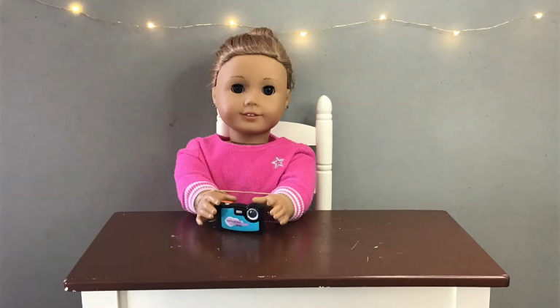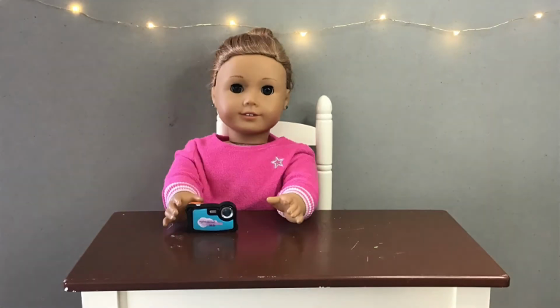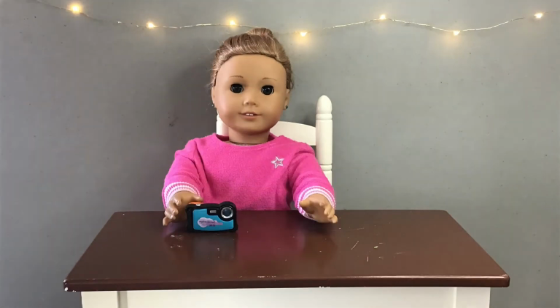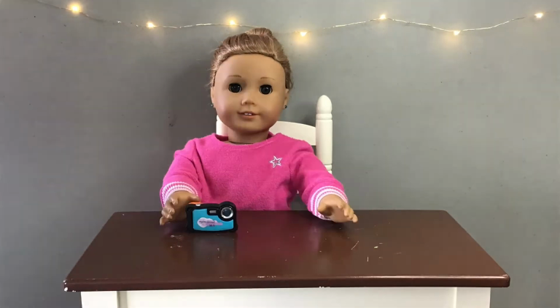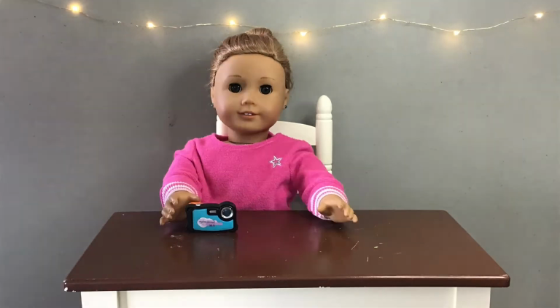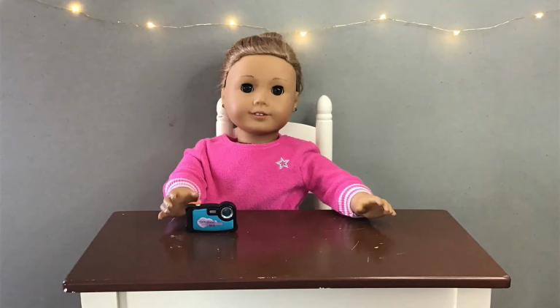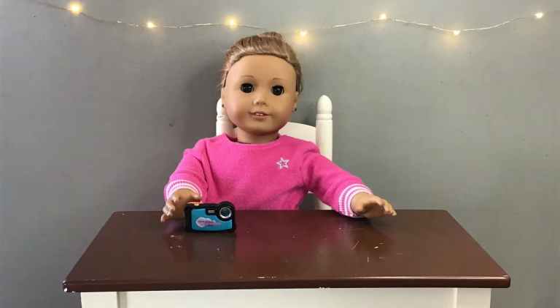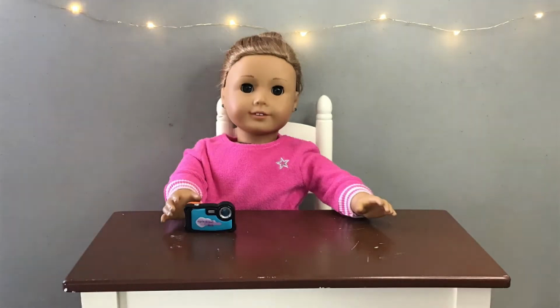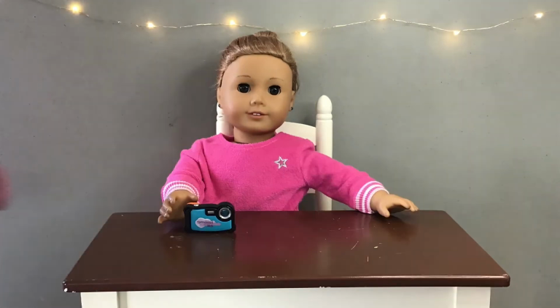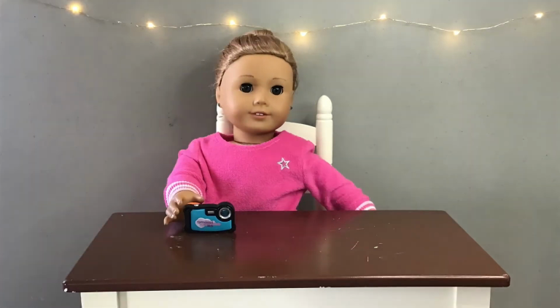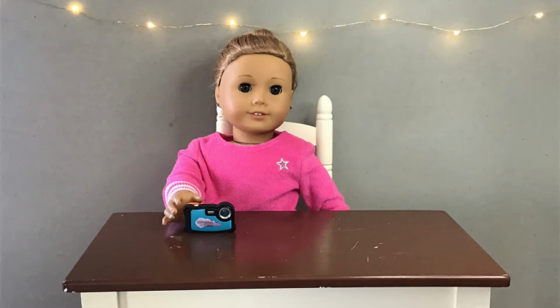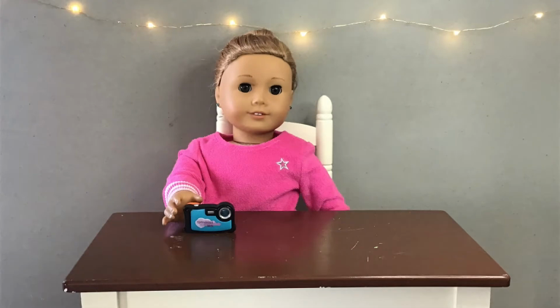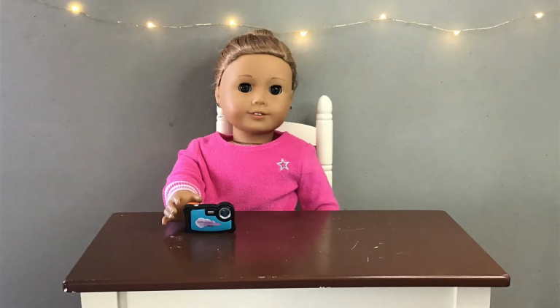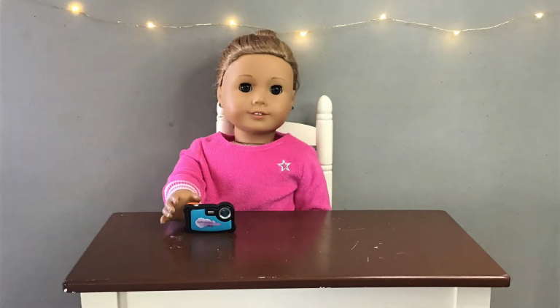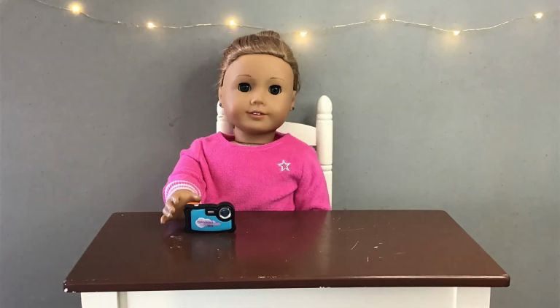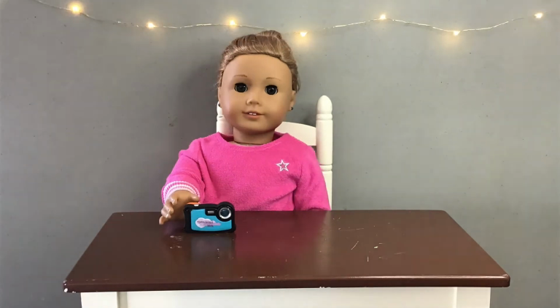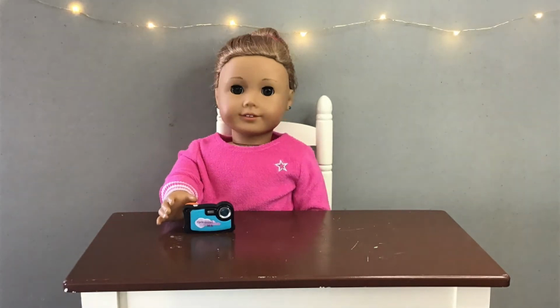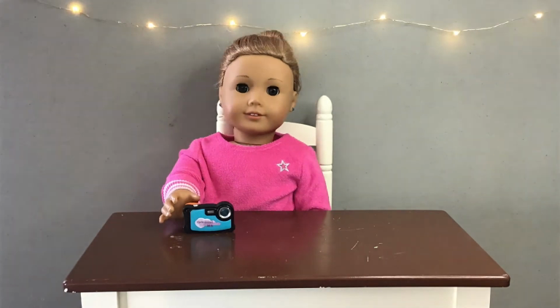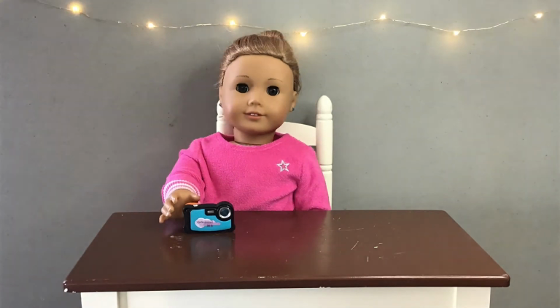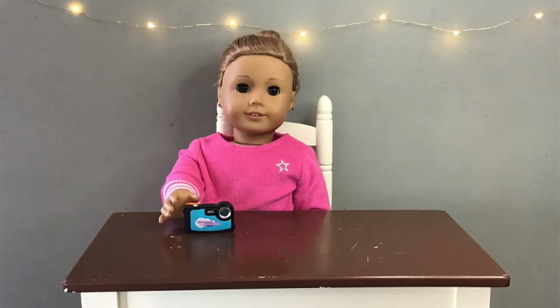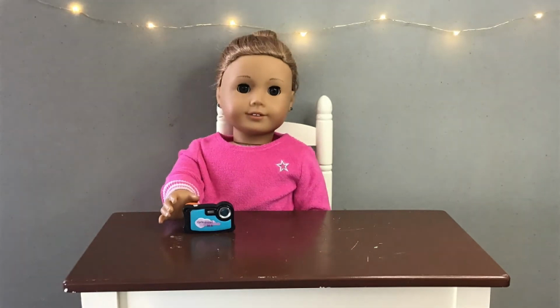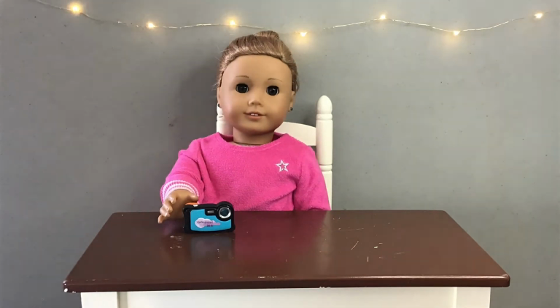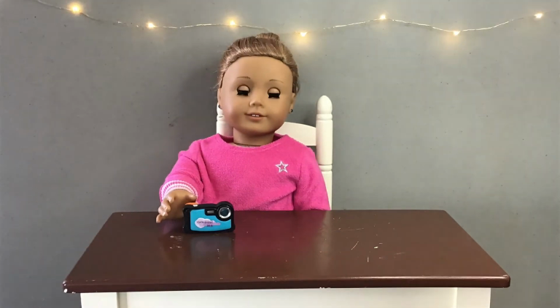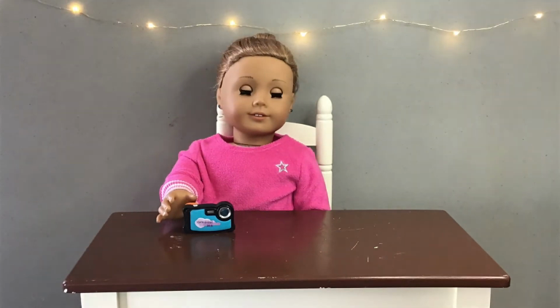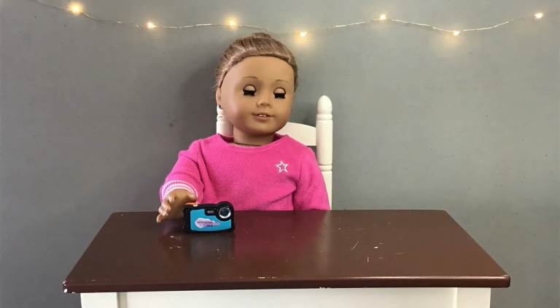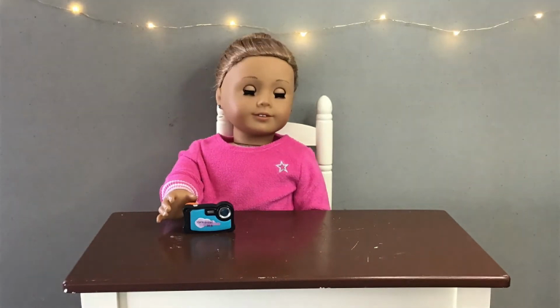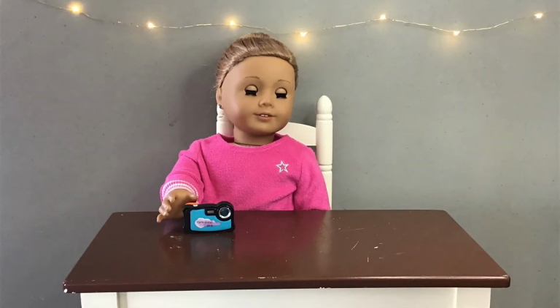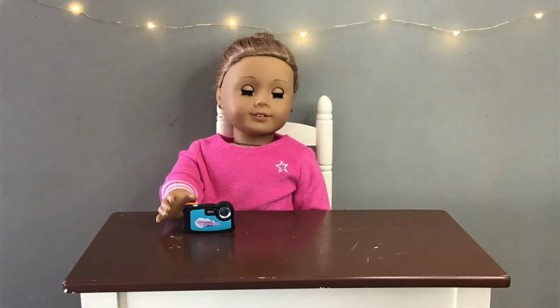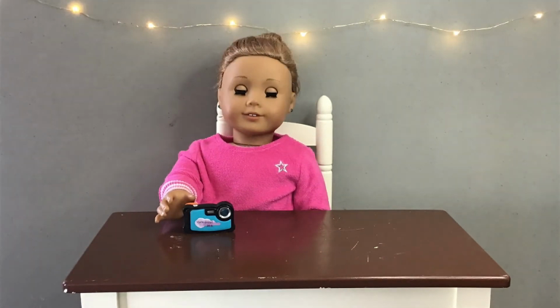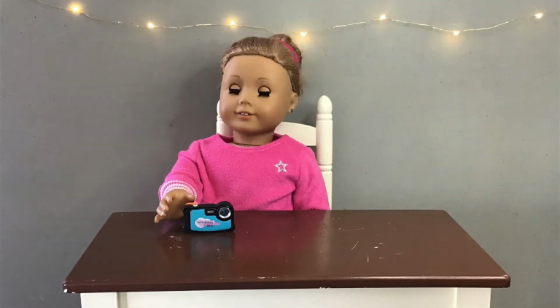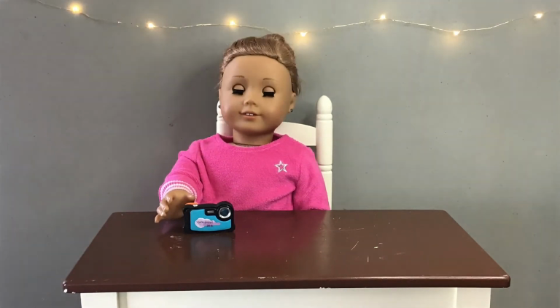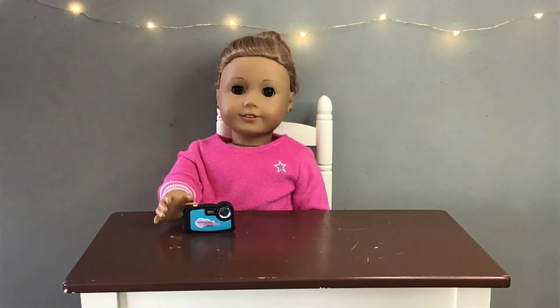What the heck? My picture is so bad. You can't get any good pictures with this piece of junk.